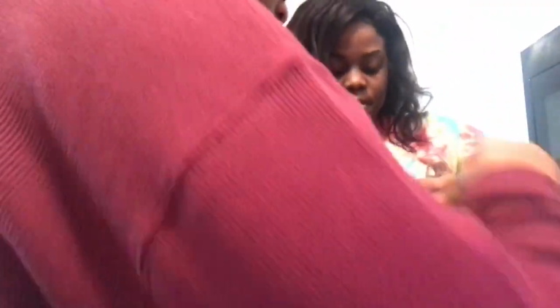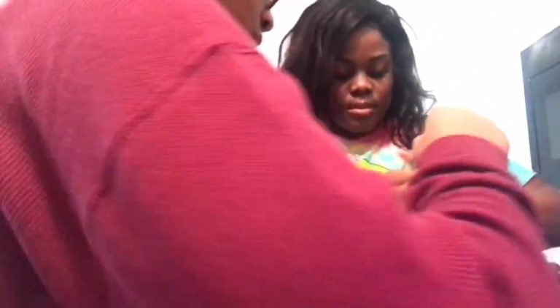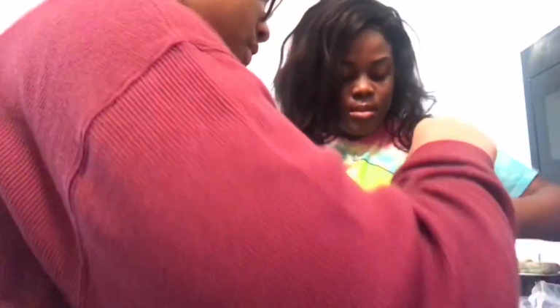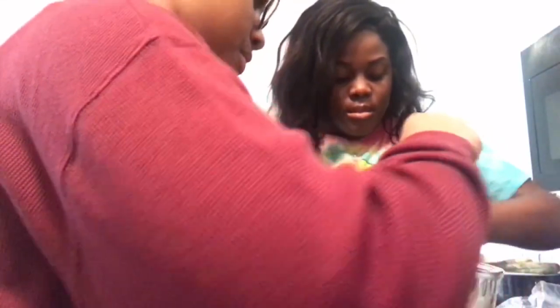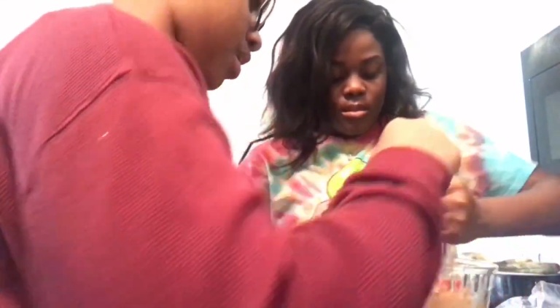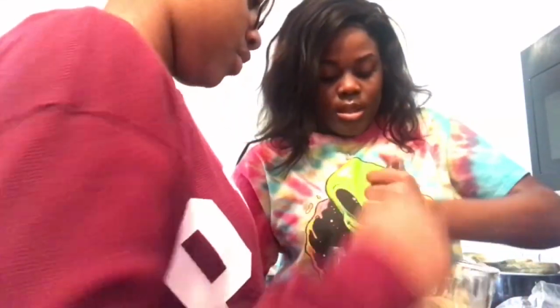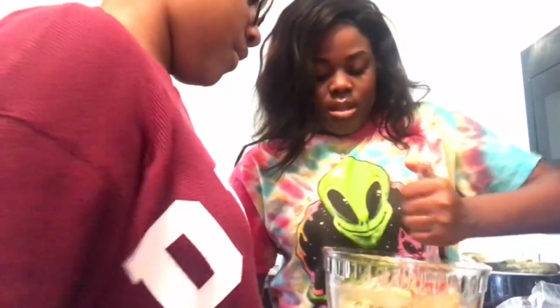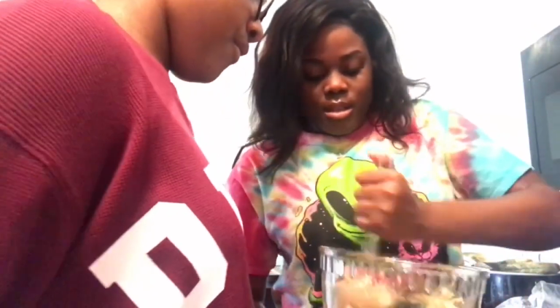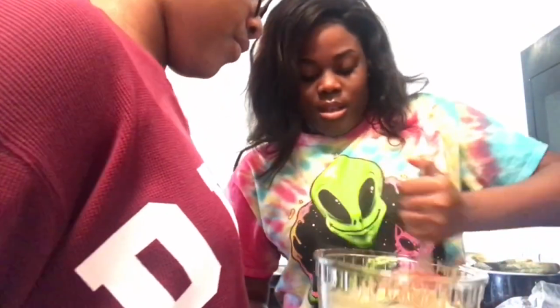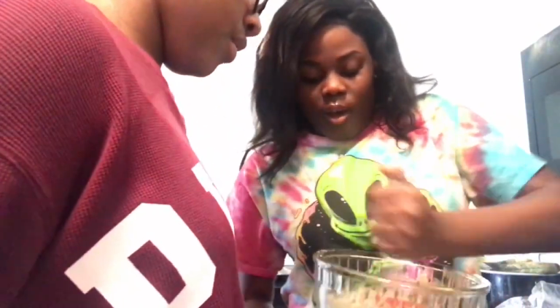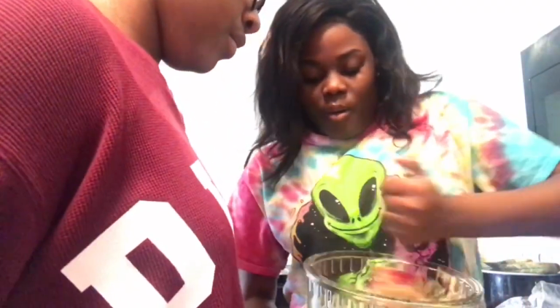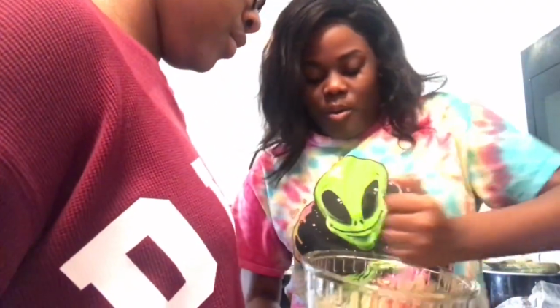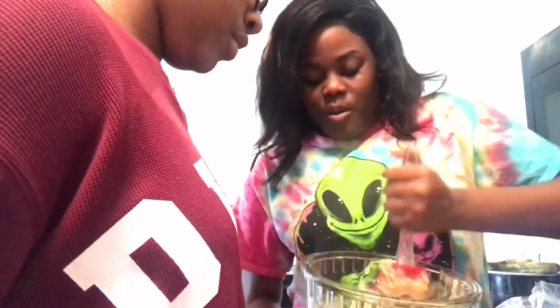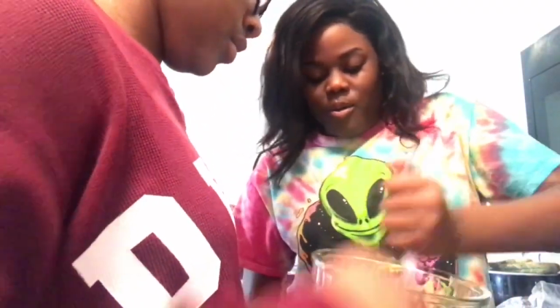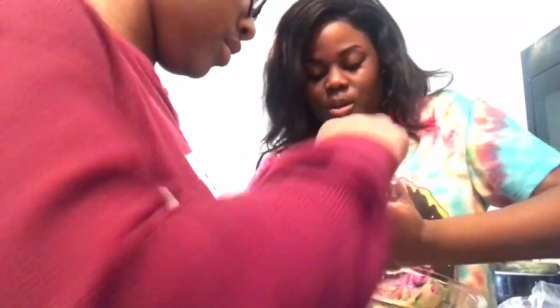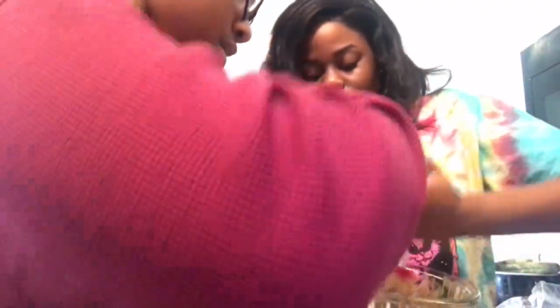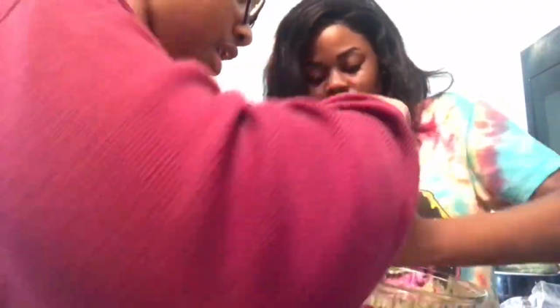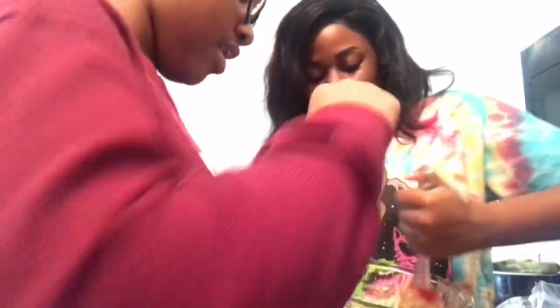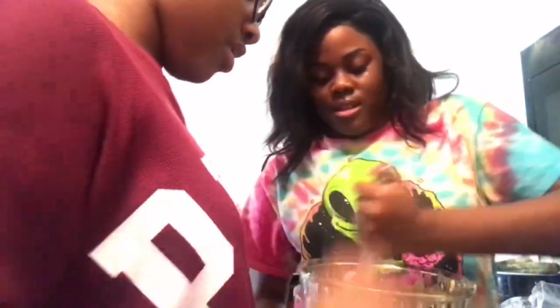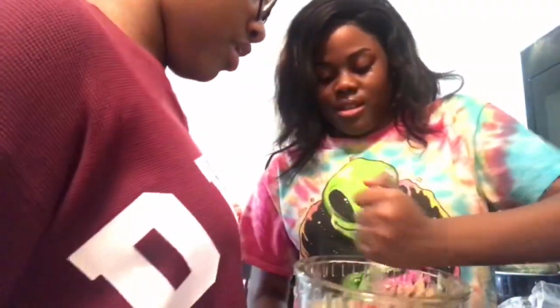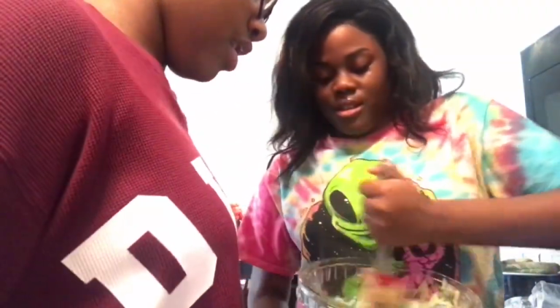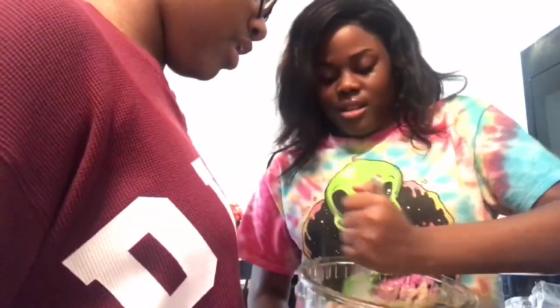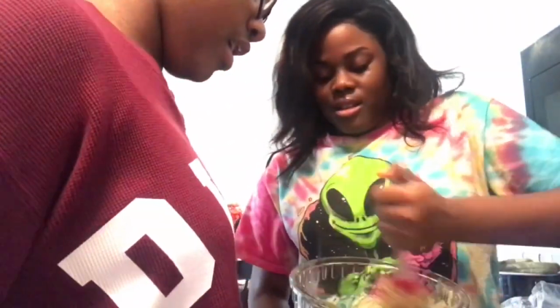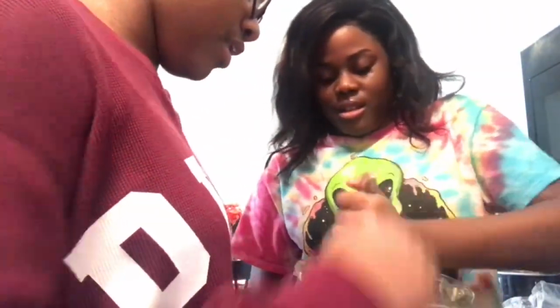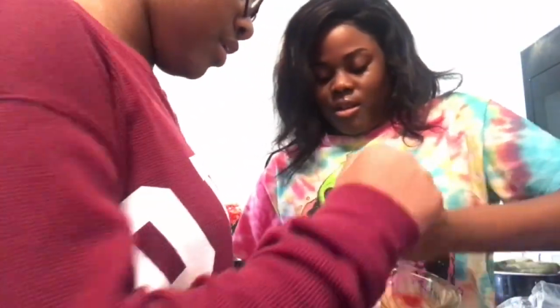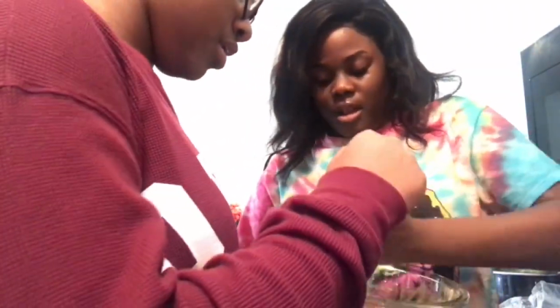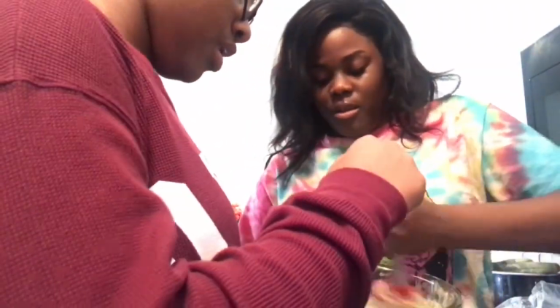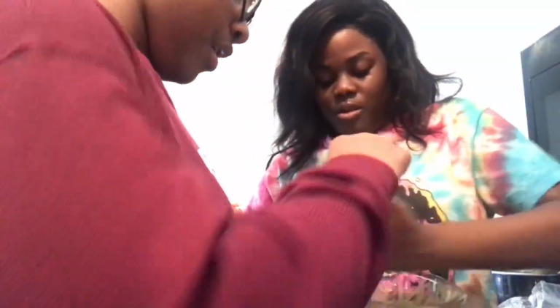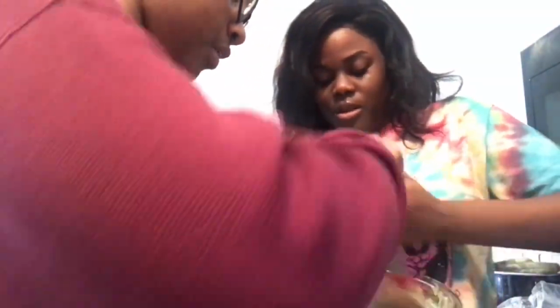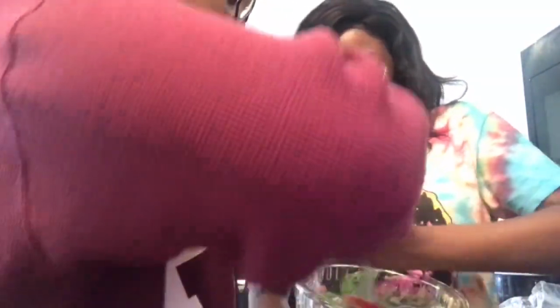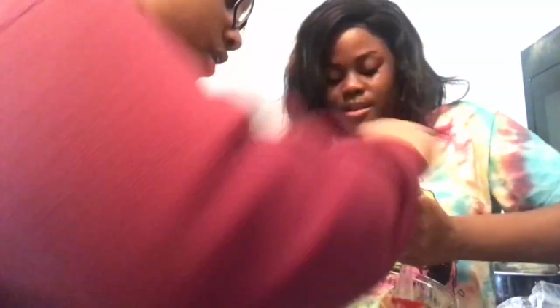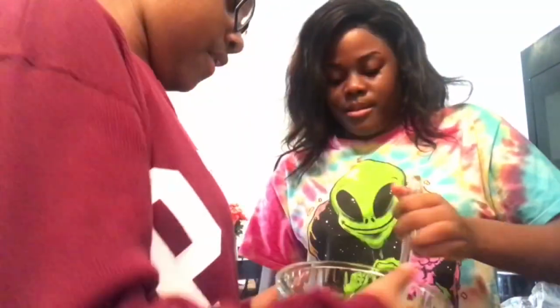Oh, can I do it? That's a good thing. Okay, you want to do it? Yeah.